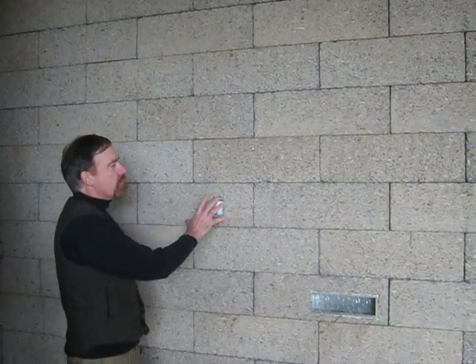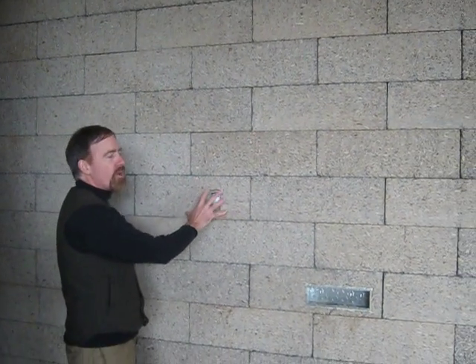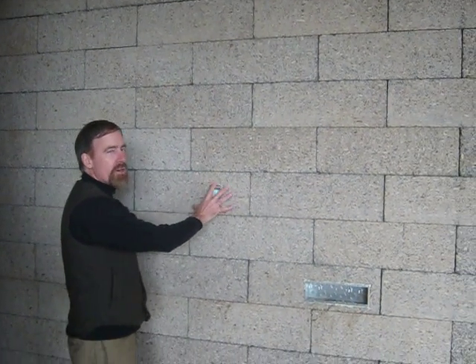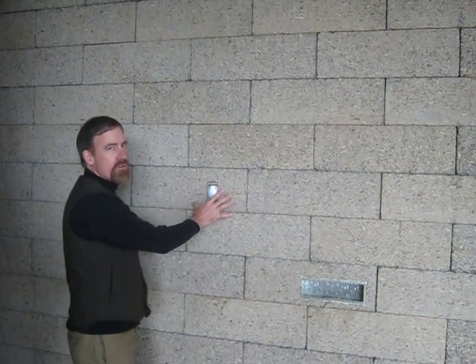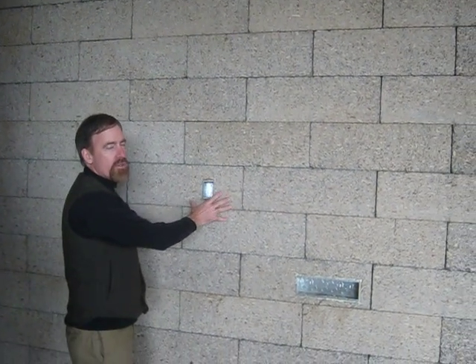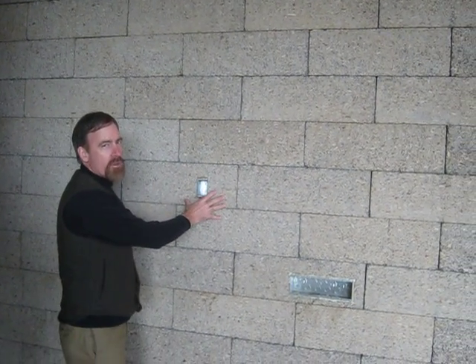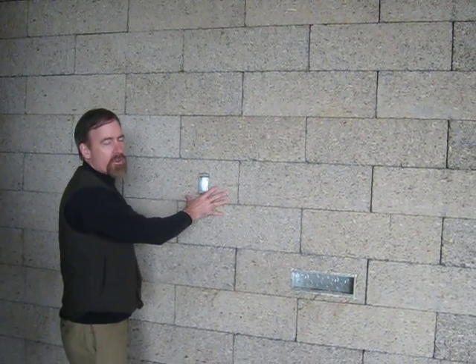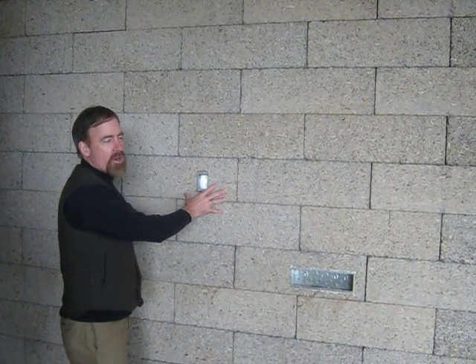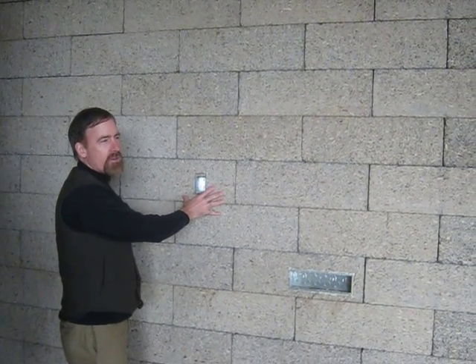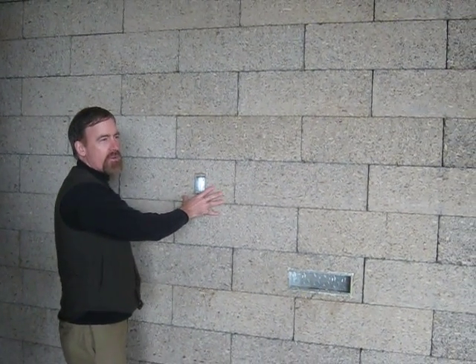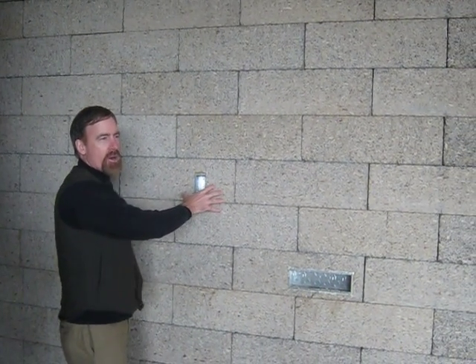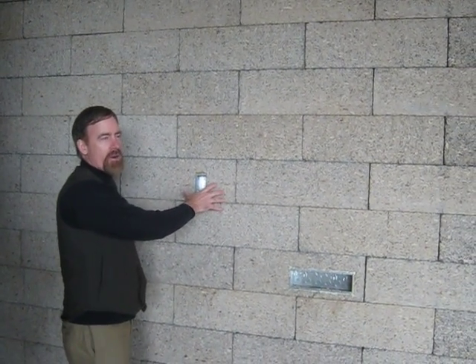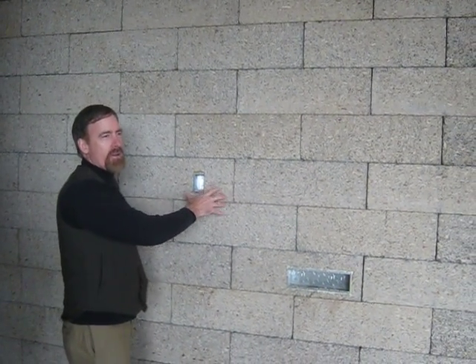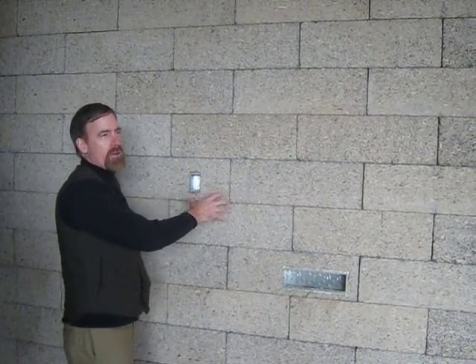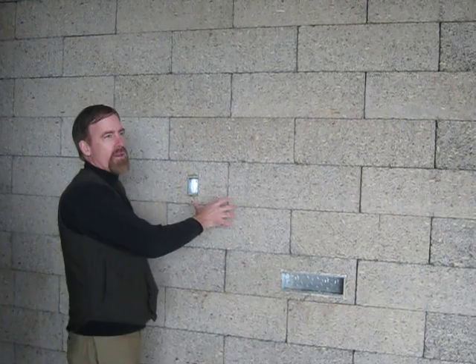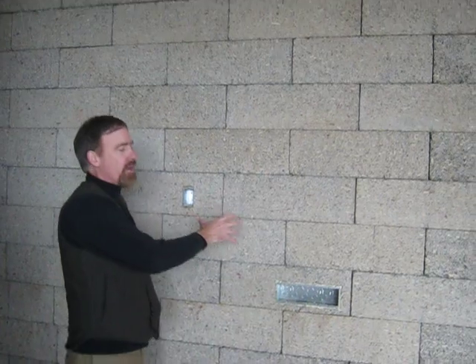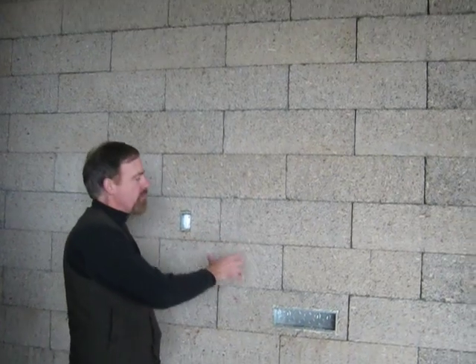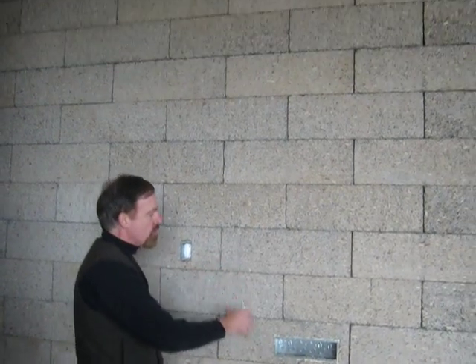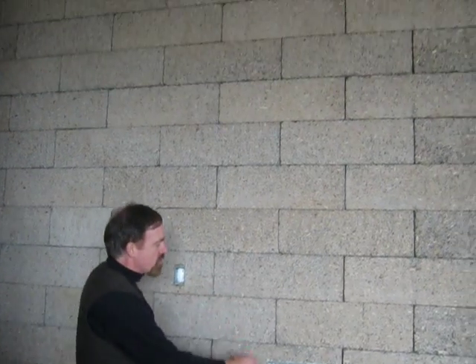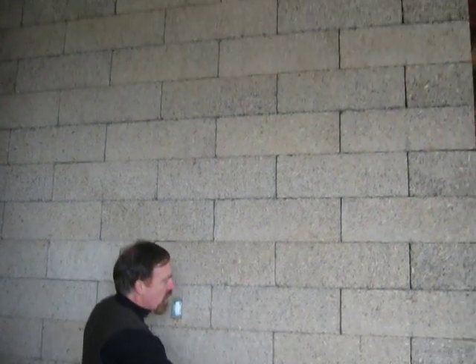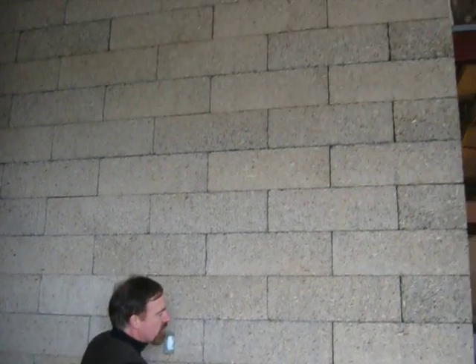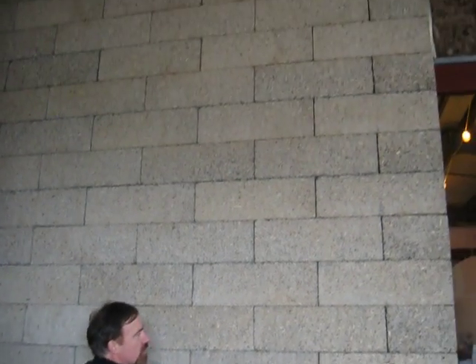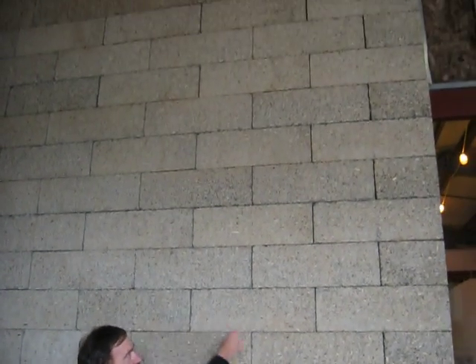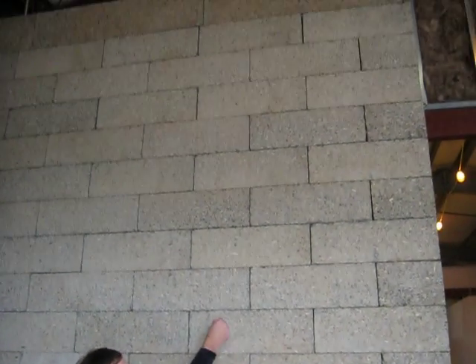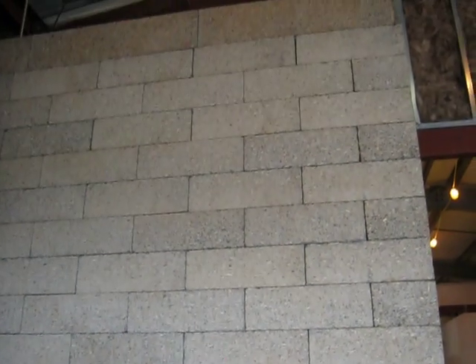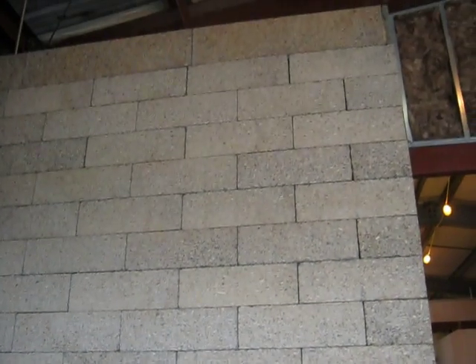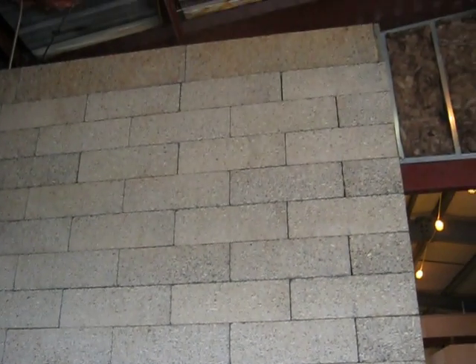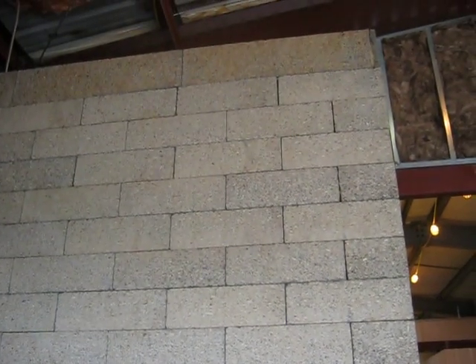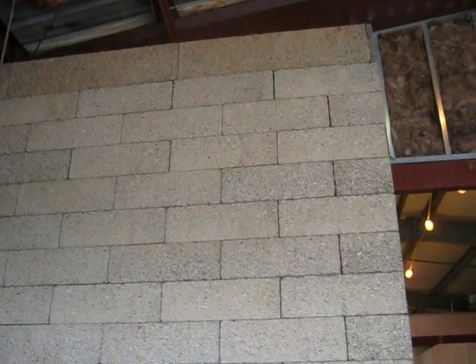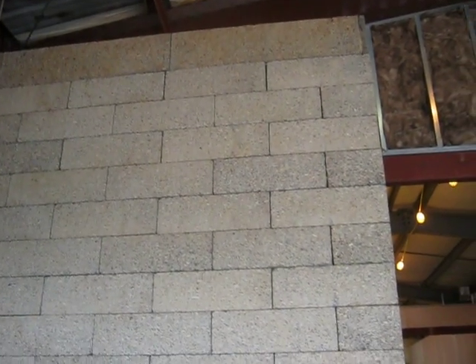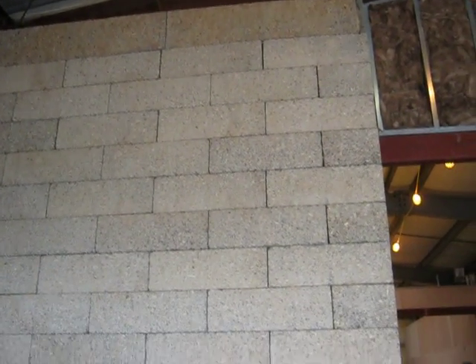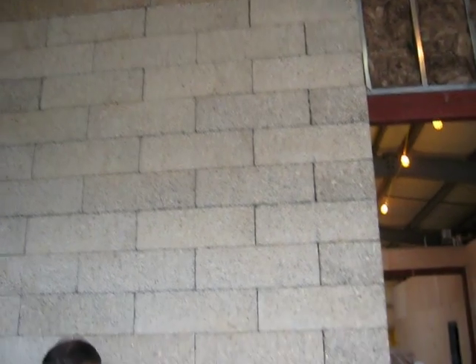Prior to infilling the block with concrete and rebar, they've used conduit to go up that they'll run the wires through.